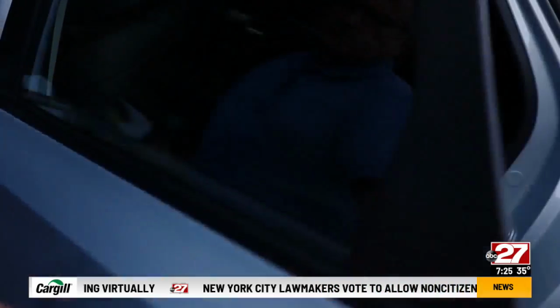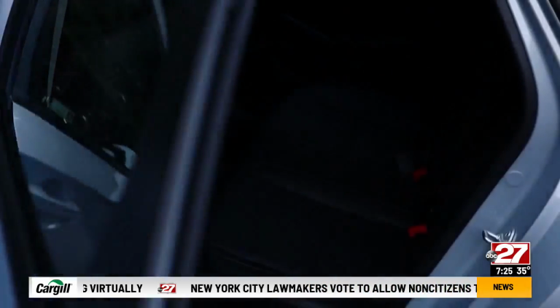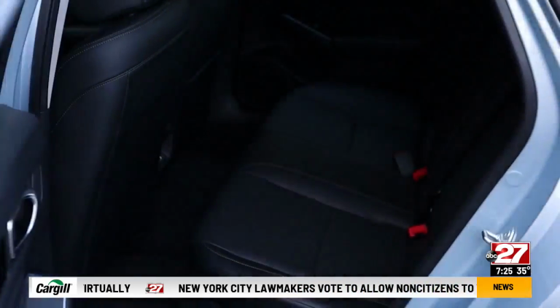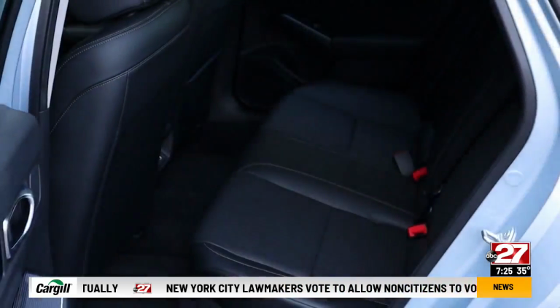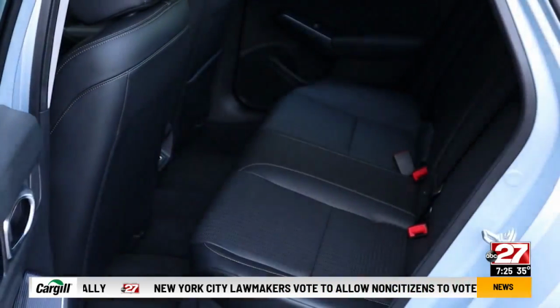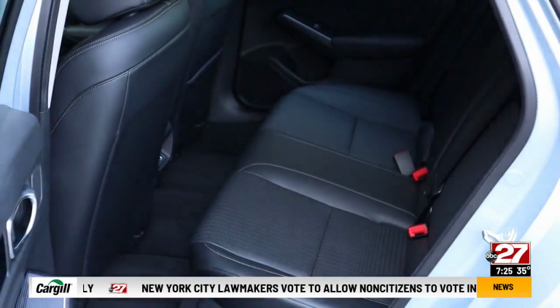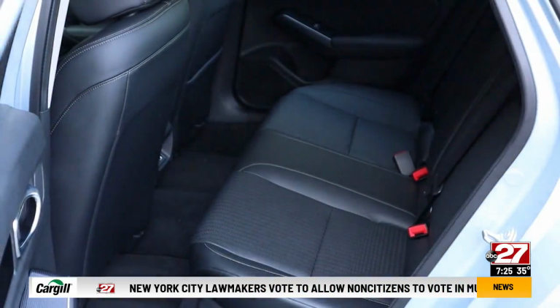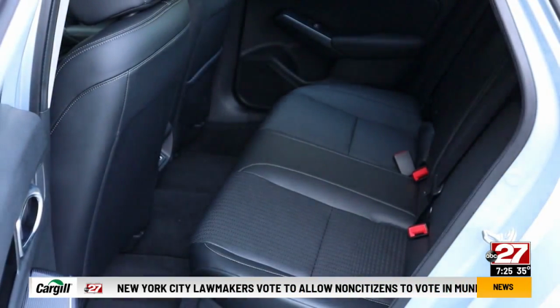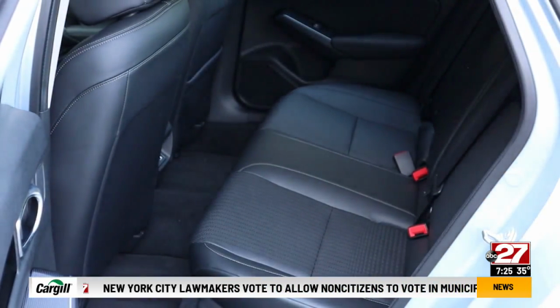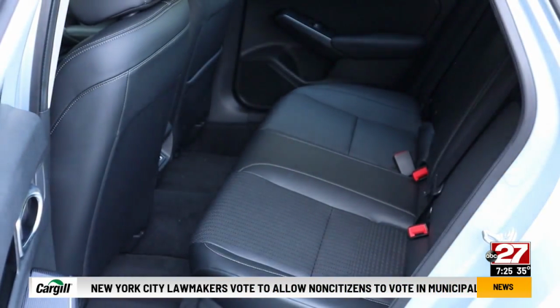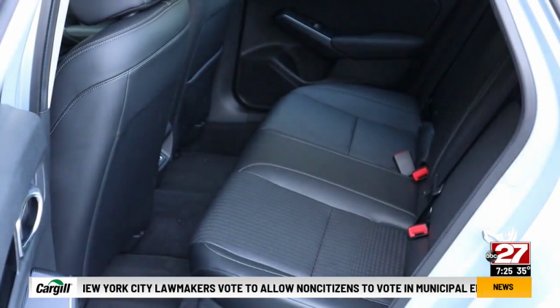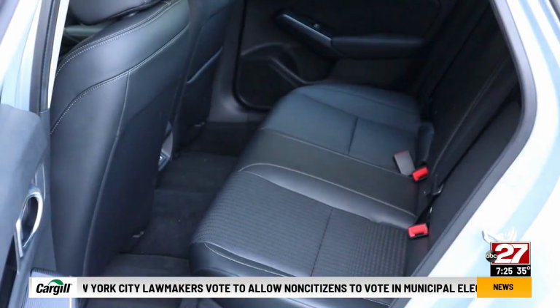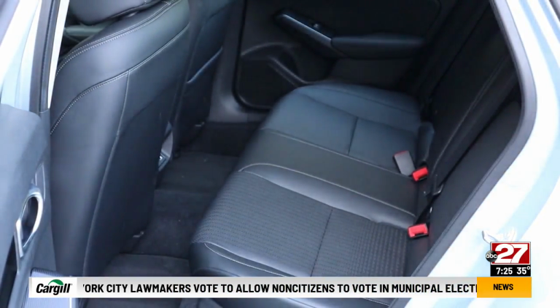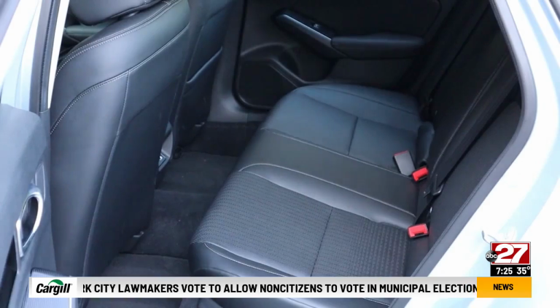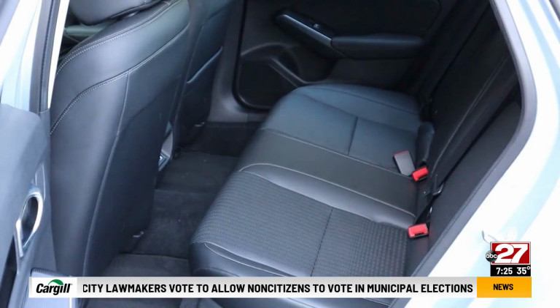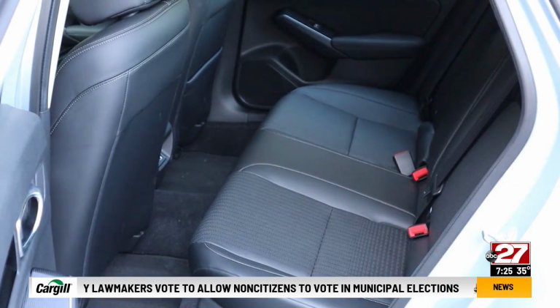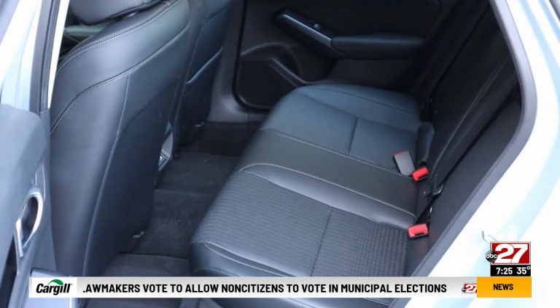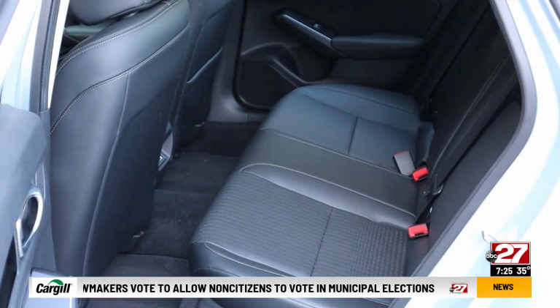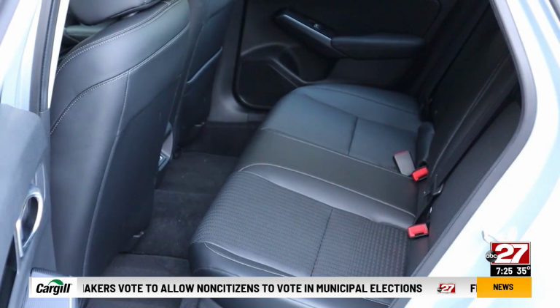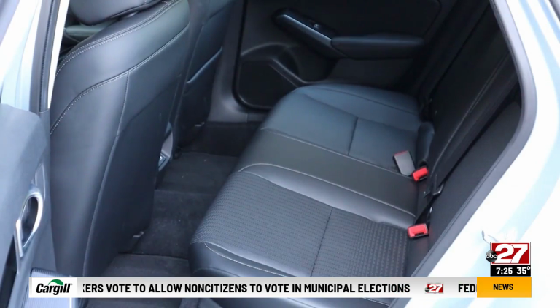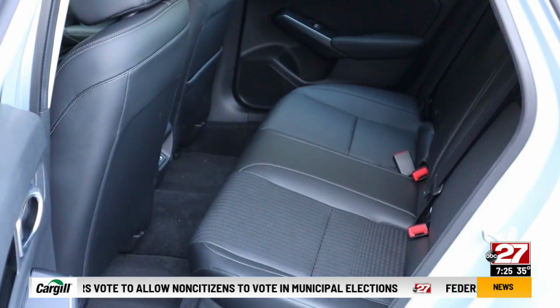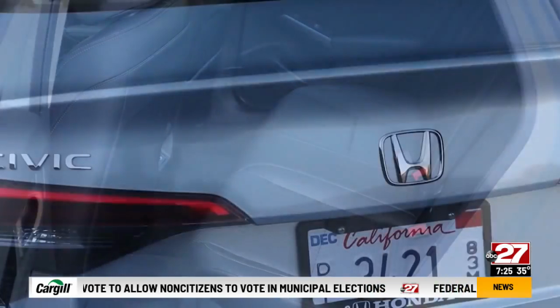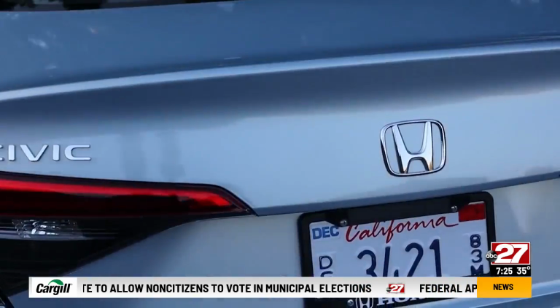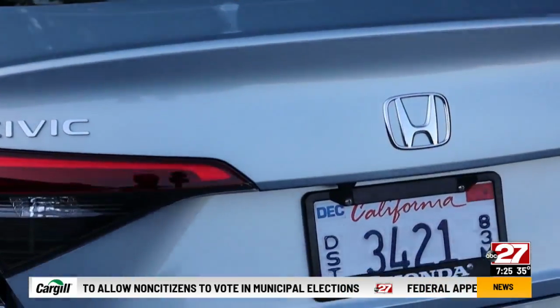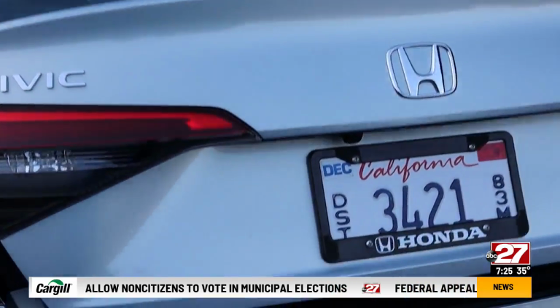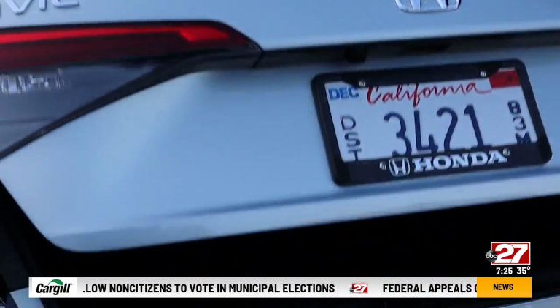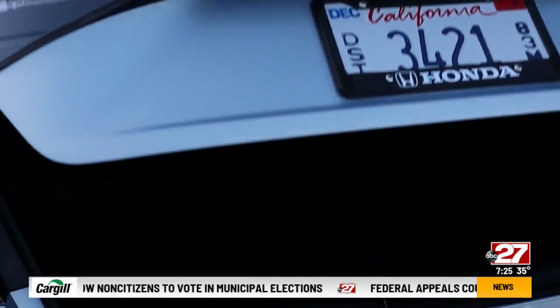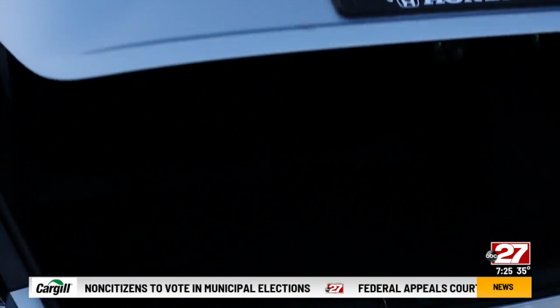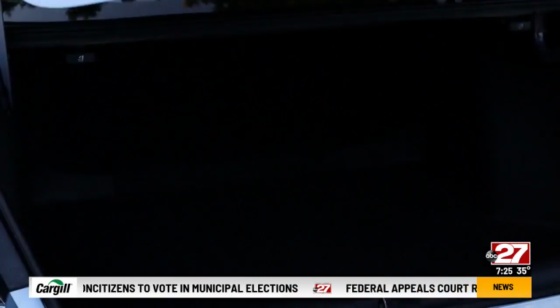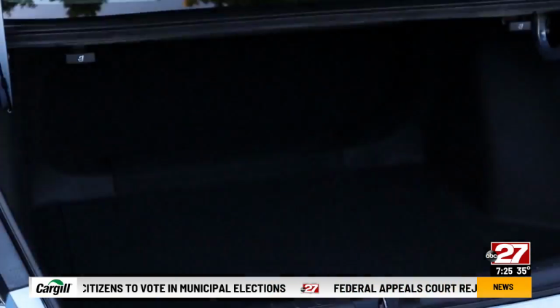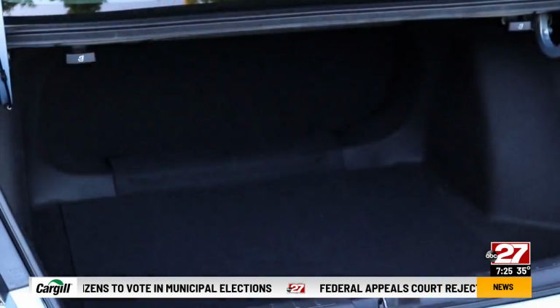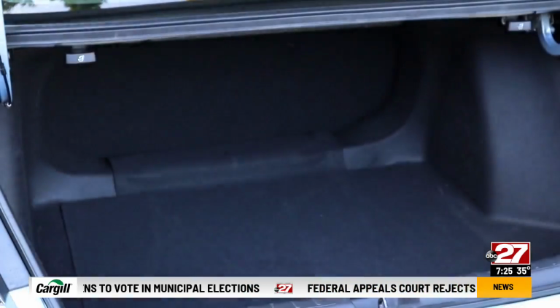Rear passenger room is very good. There are power points, but no air vents. Trunk space is also excellent.